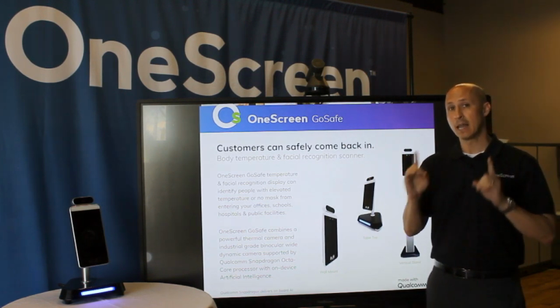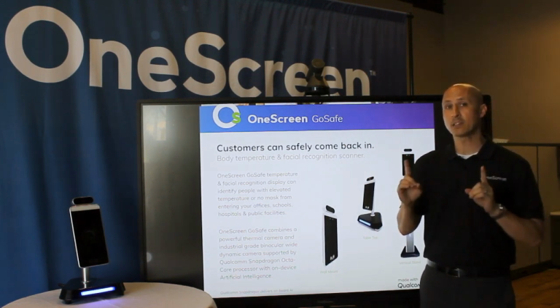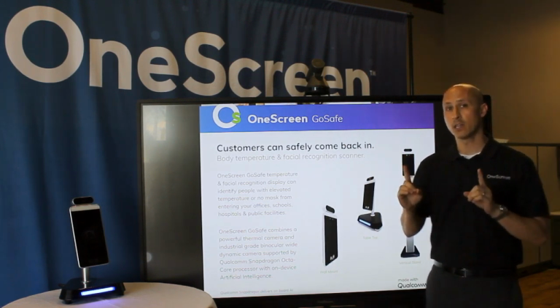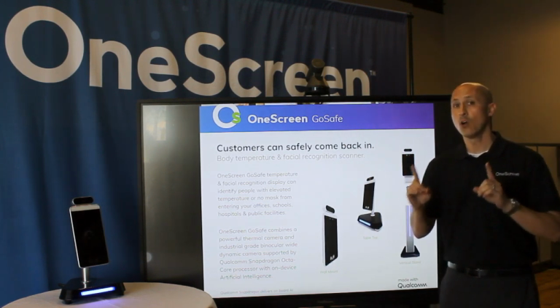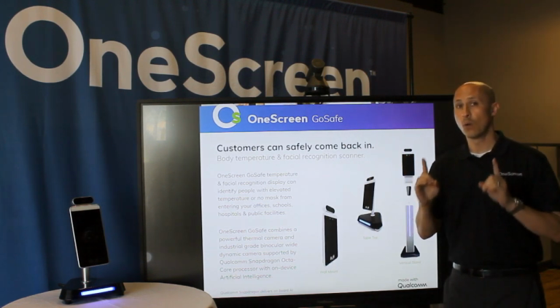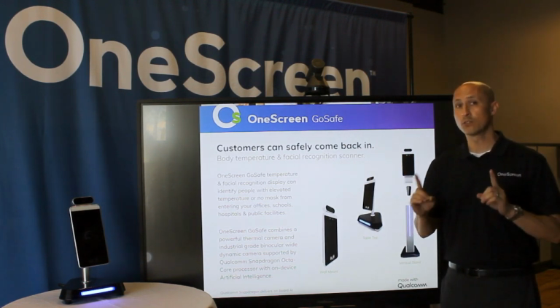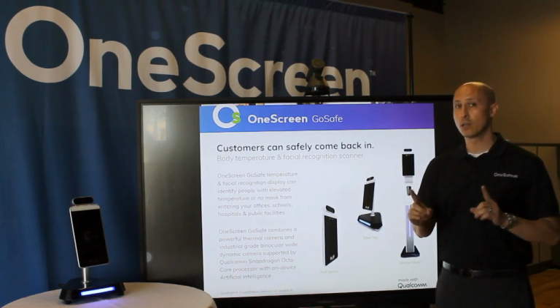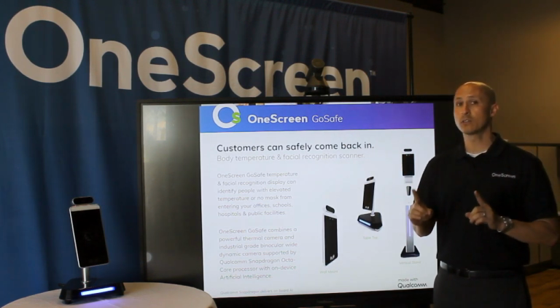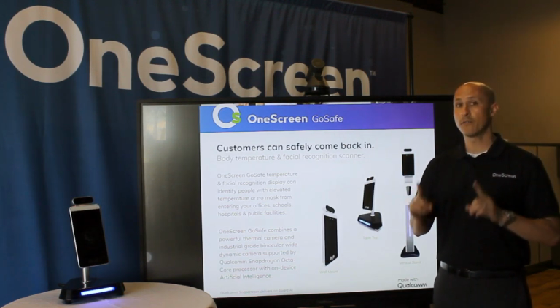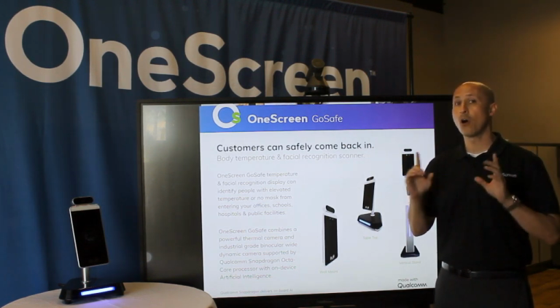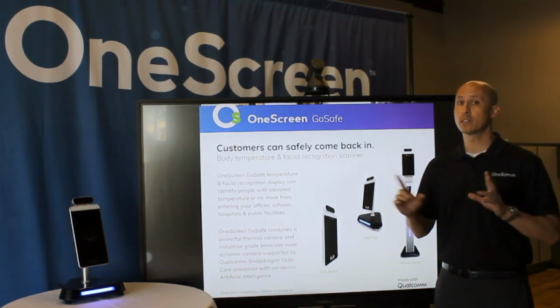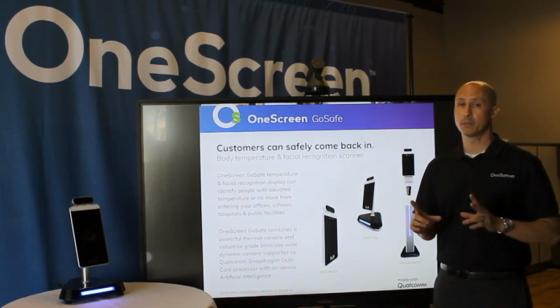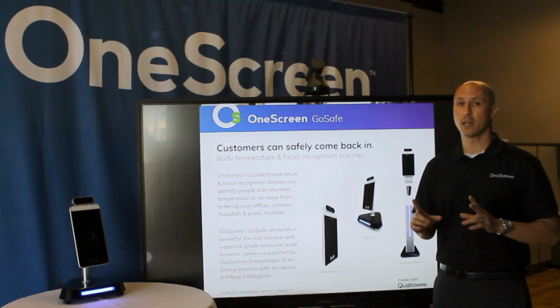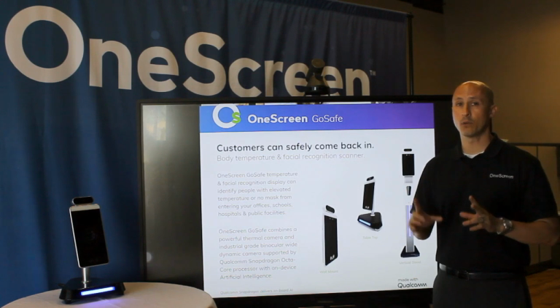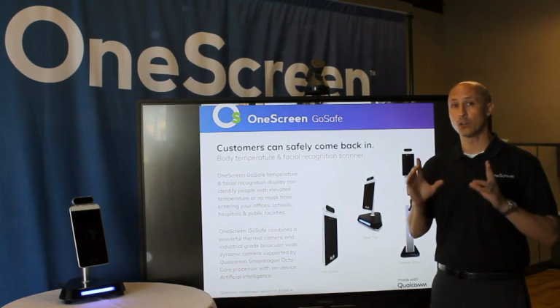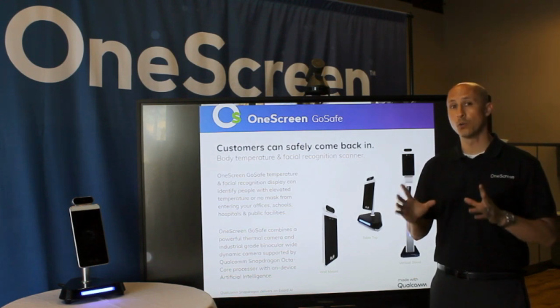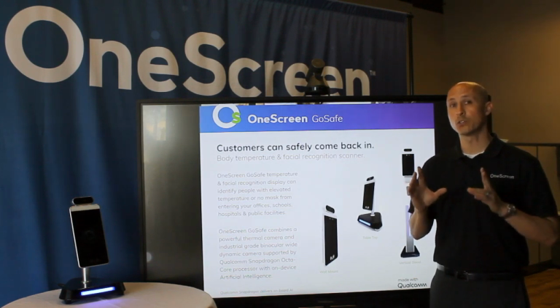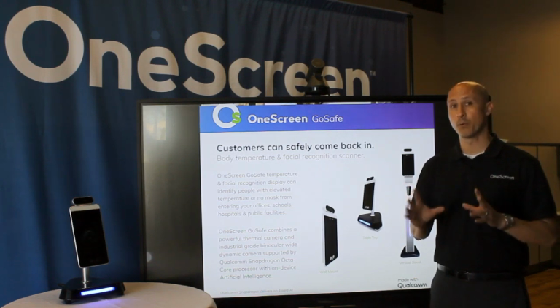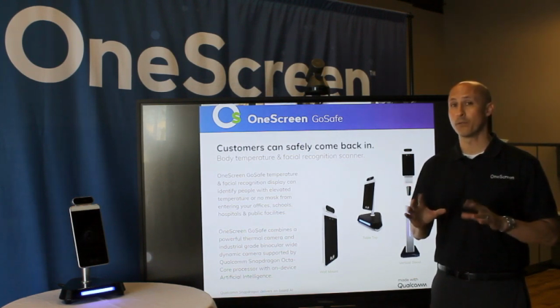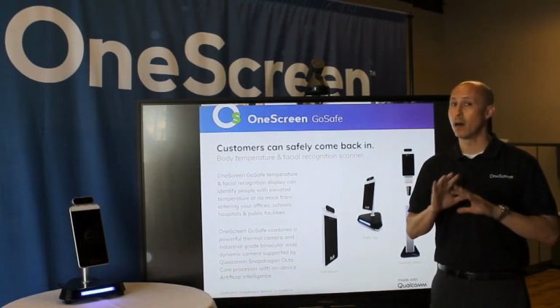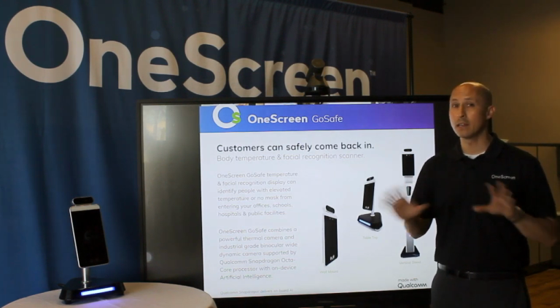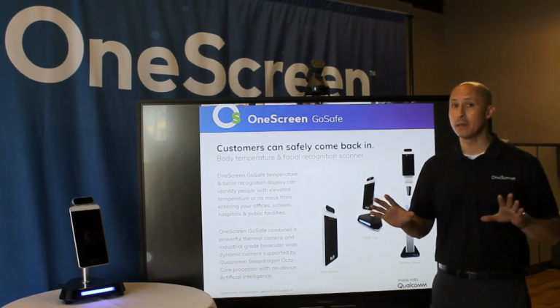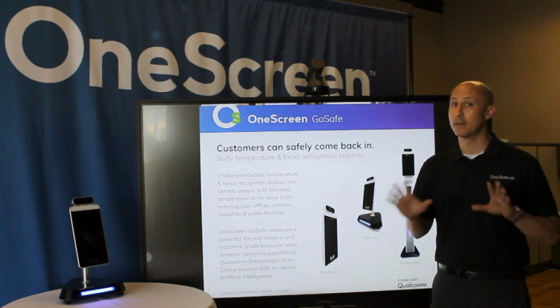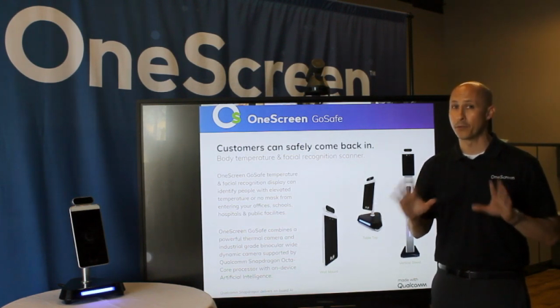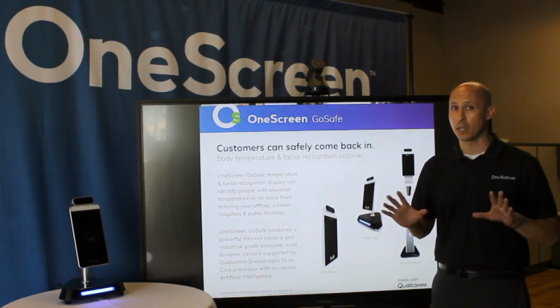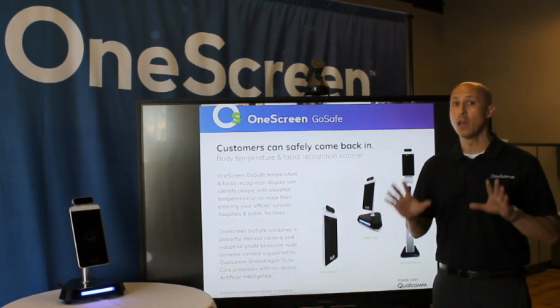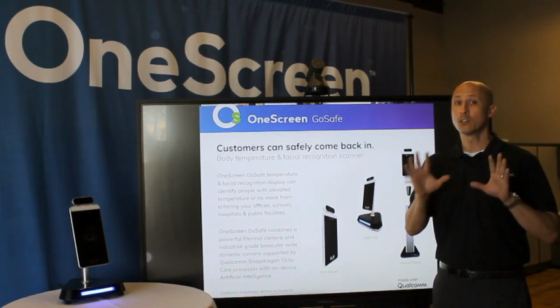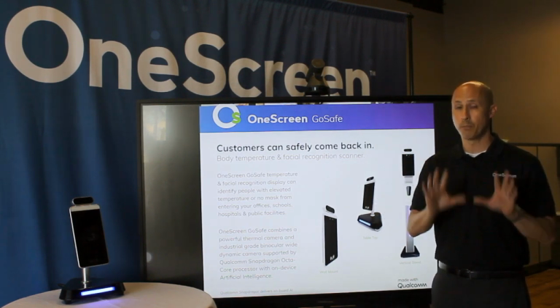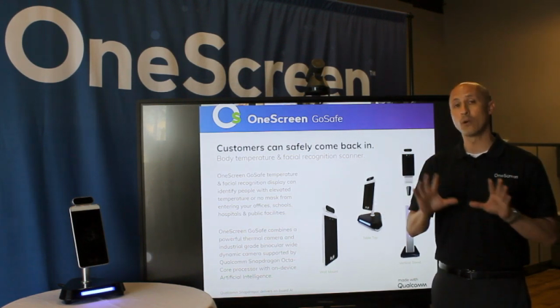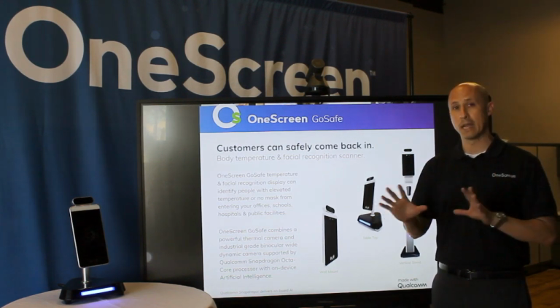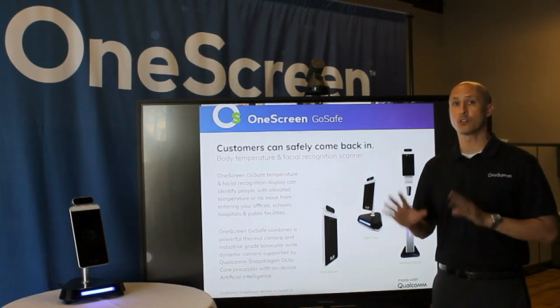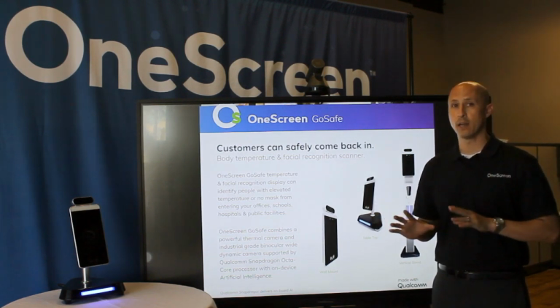Lastly, OneScreen GoSafe always comes standard with our Guru support for unlimited and free support and training.